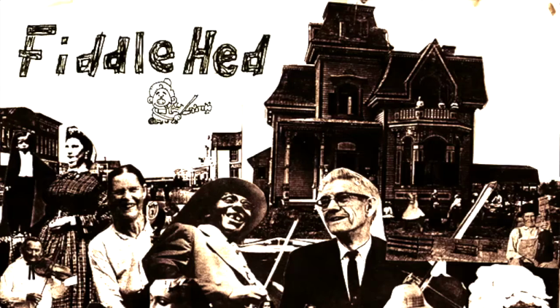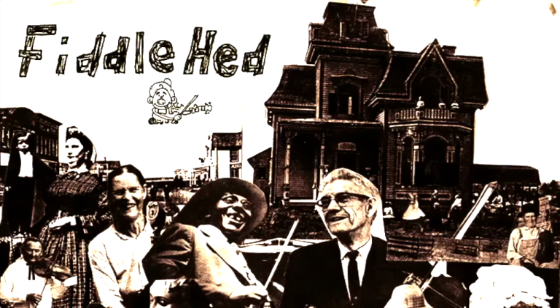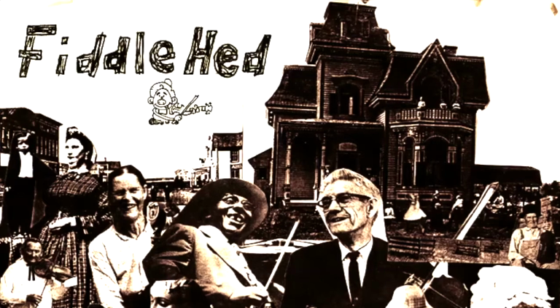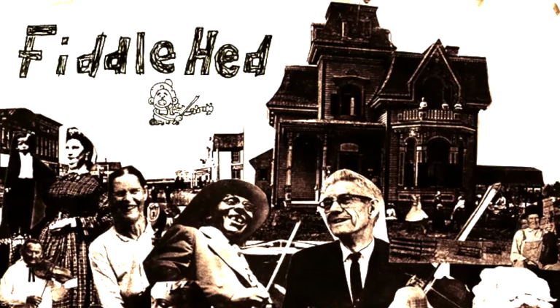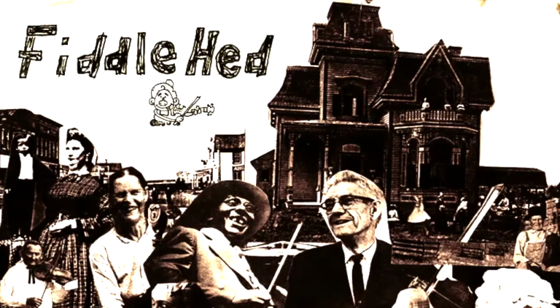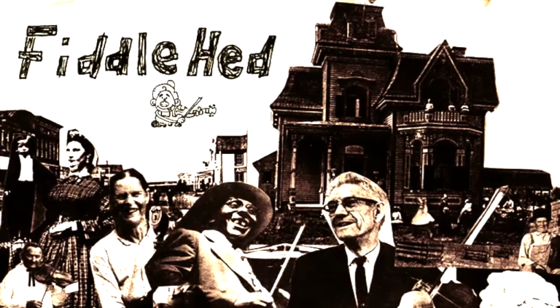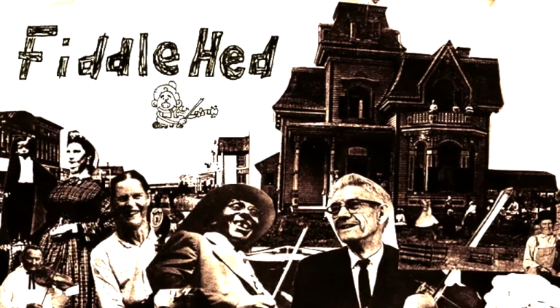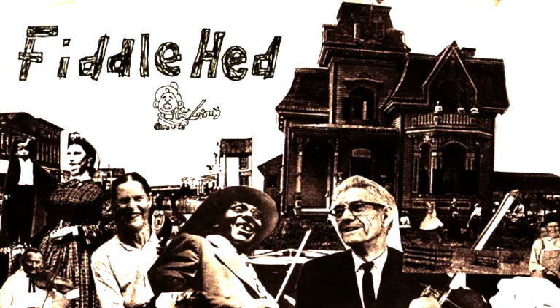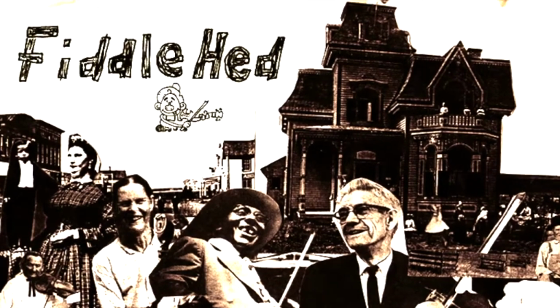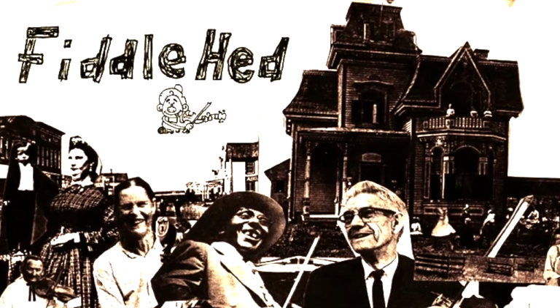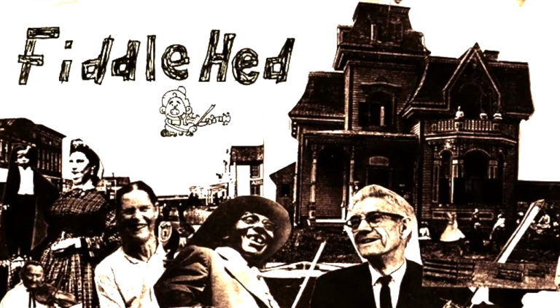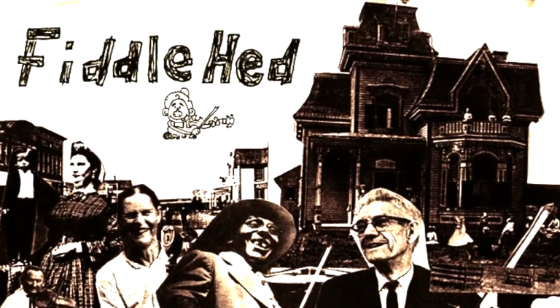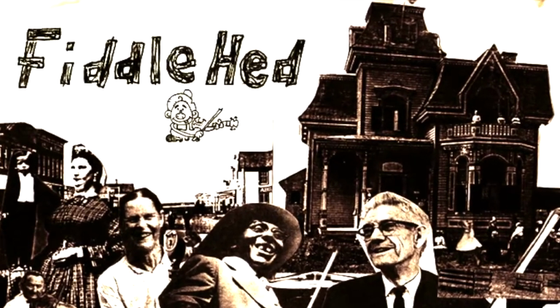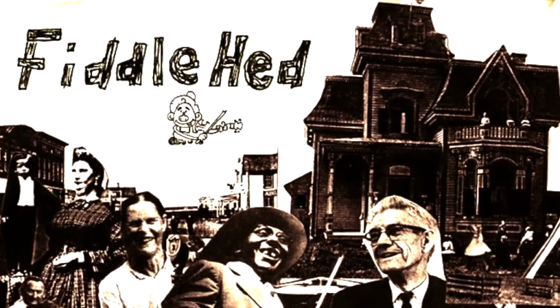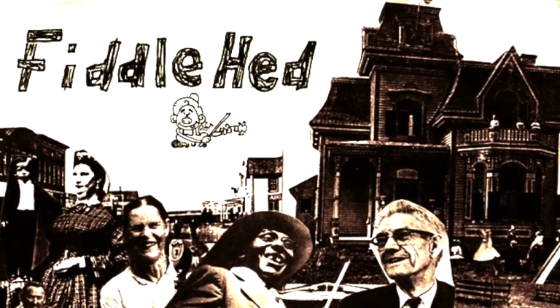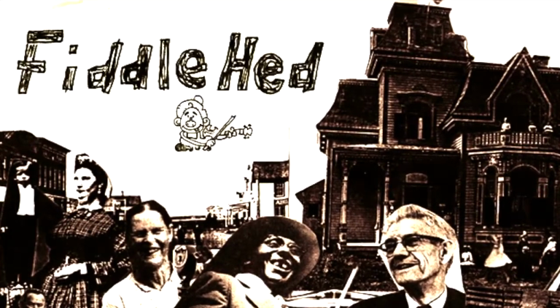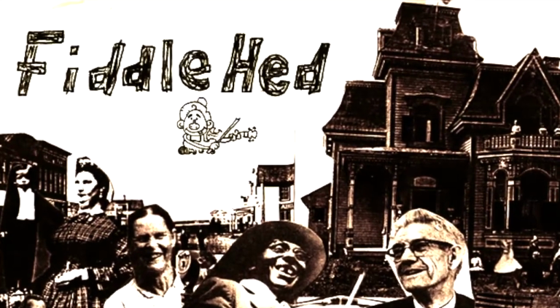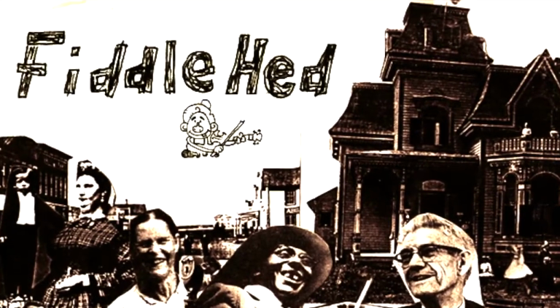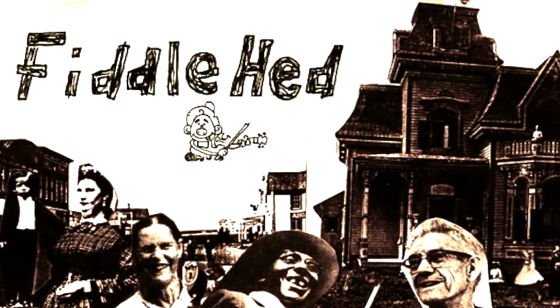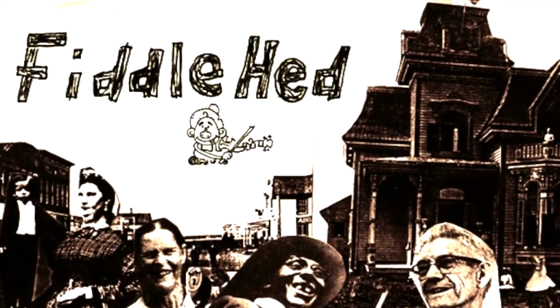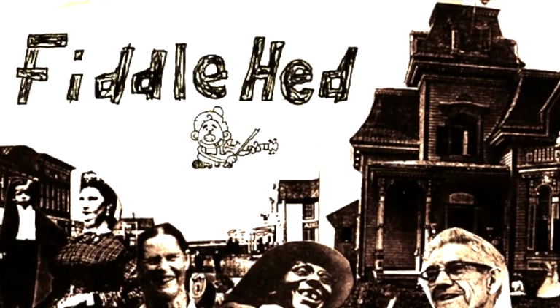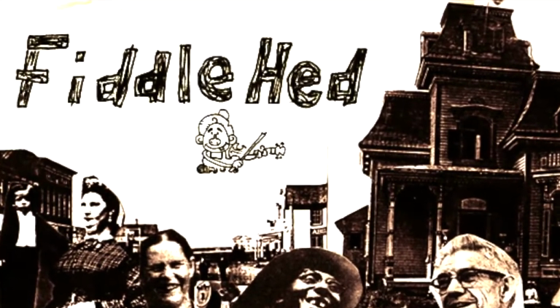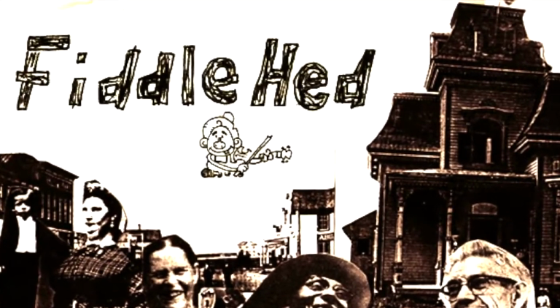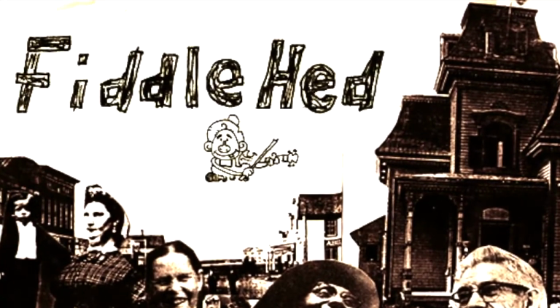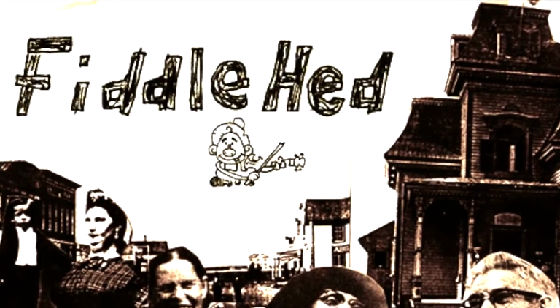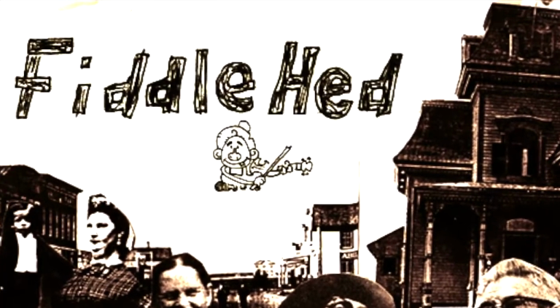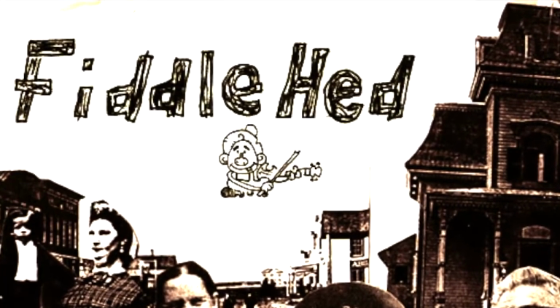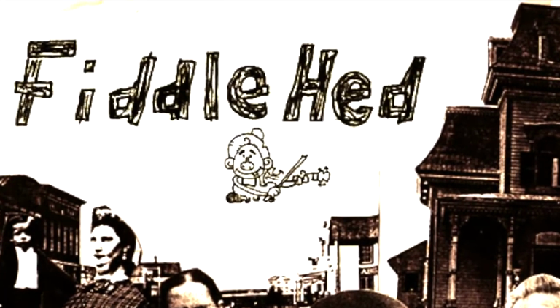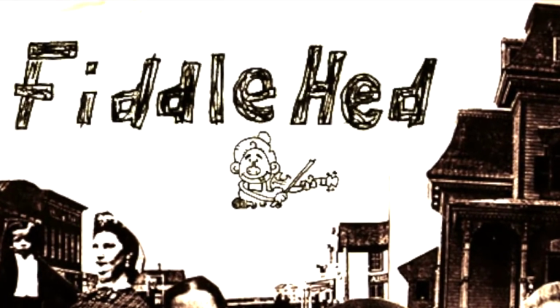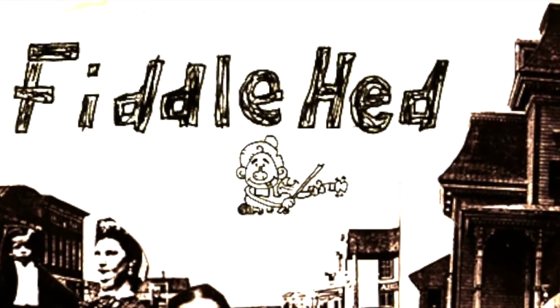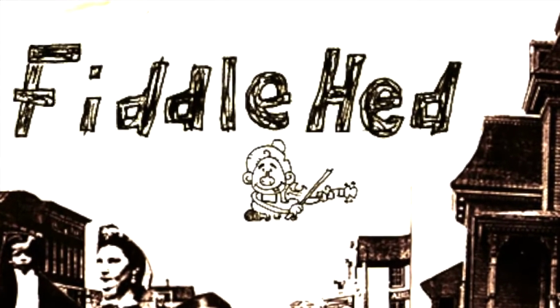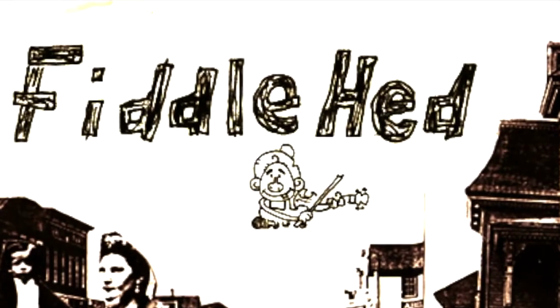Fiddlehead, Fiddlehead, Fiddlehead, Fiddlehead.